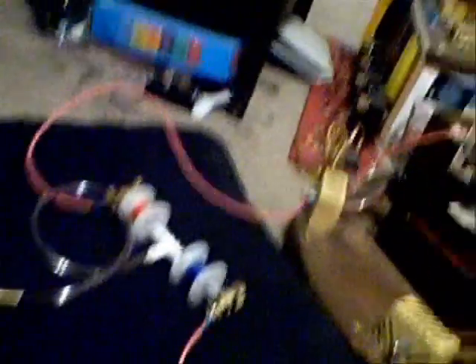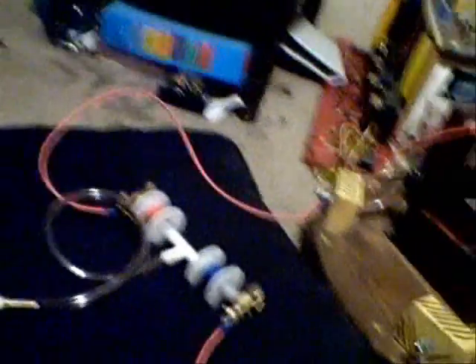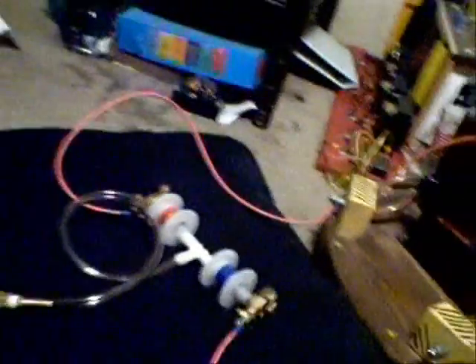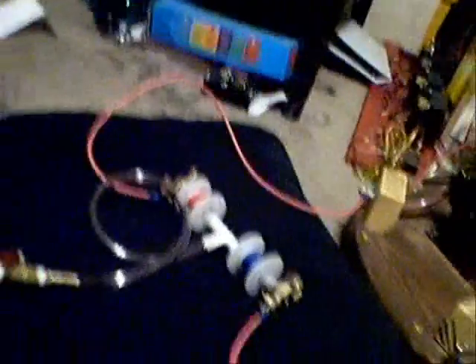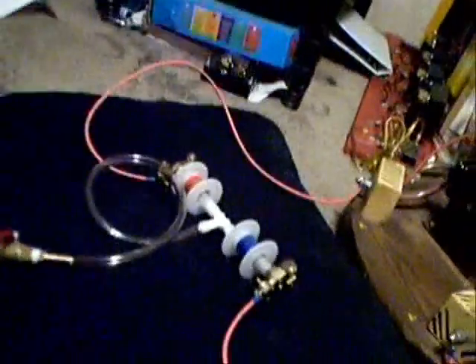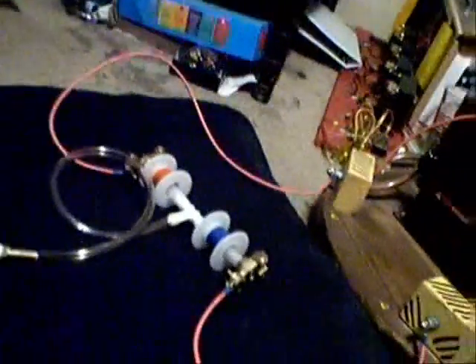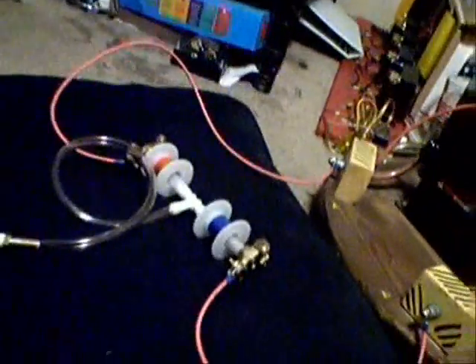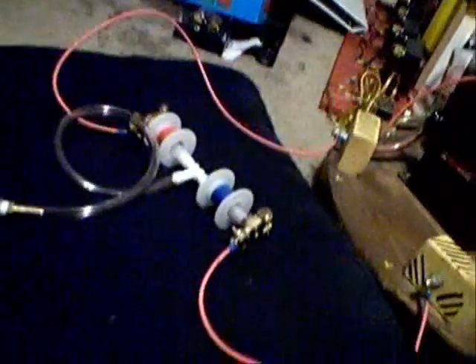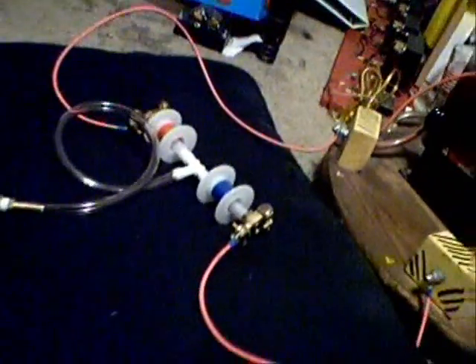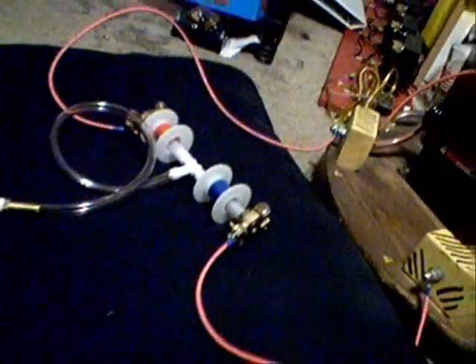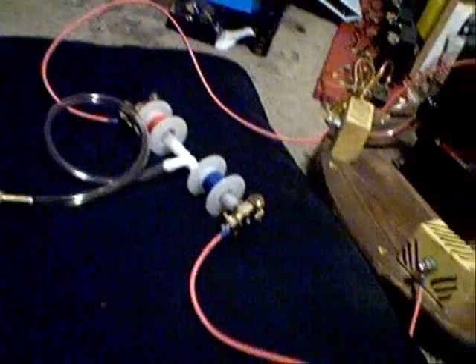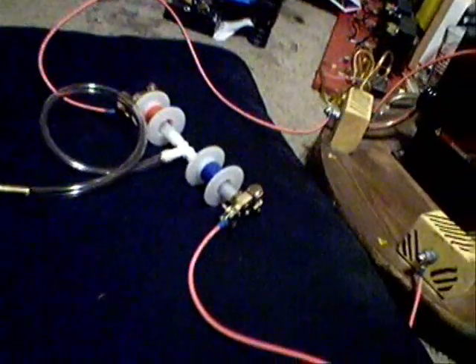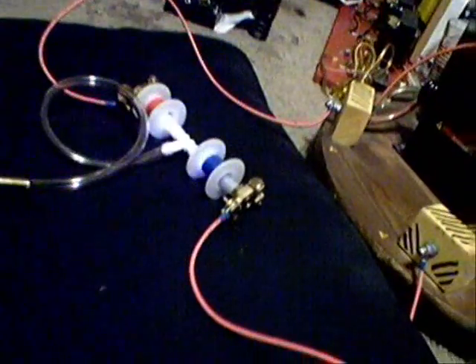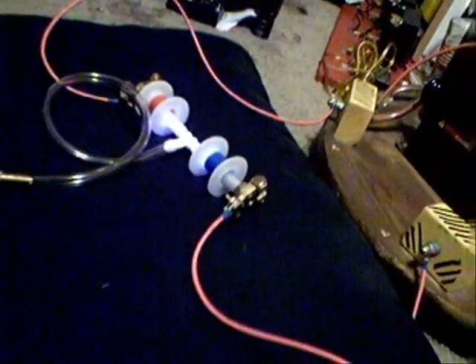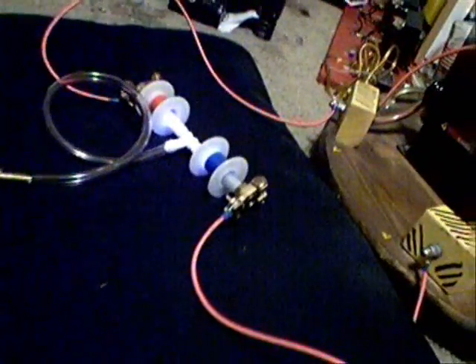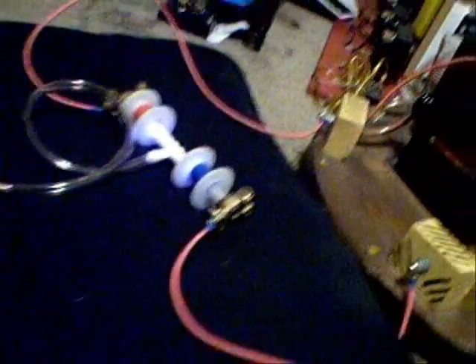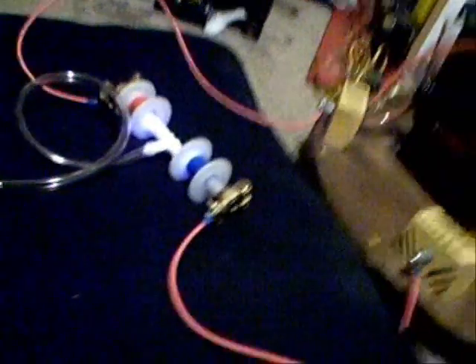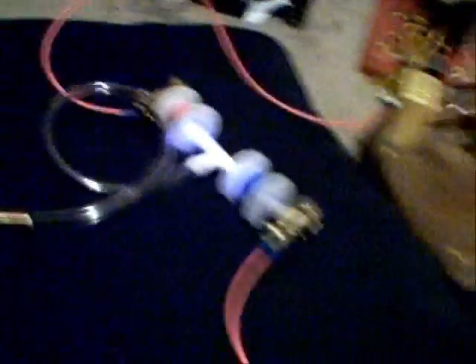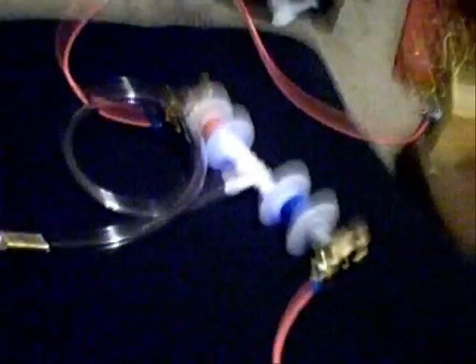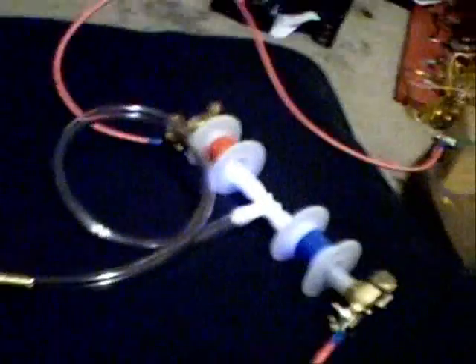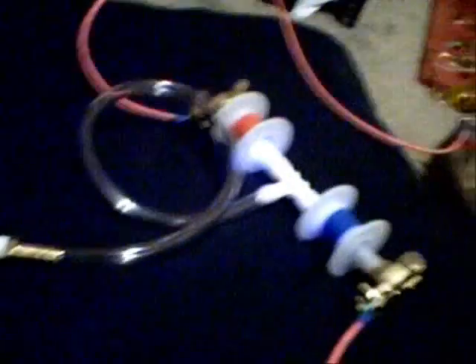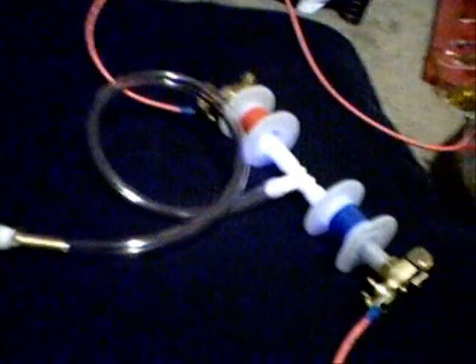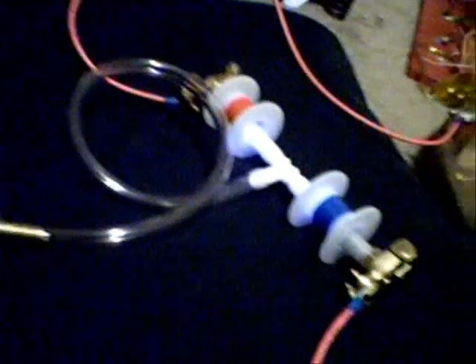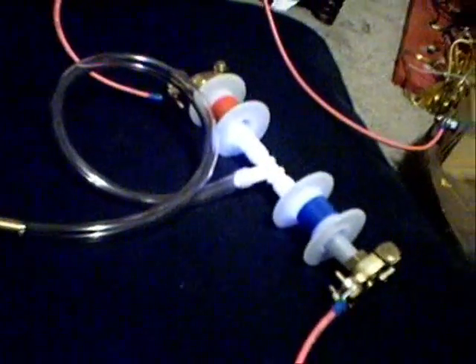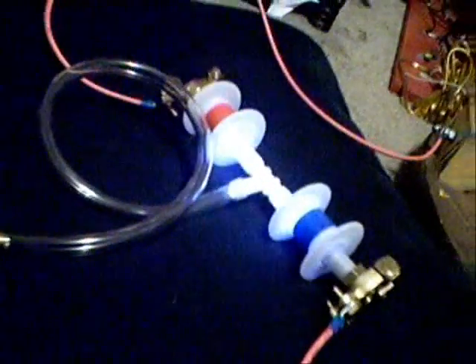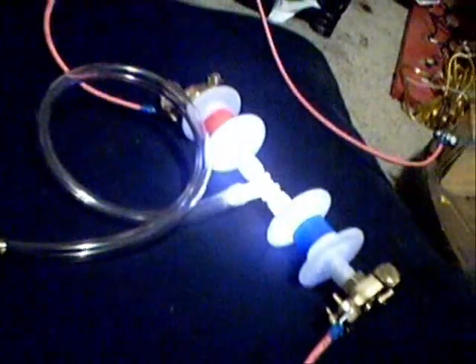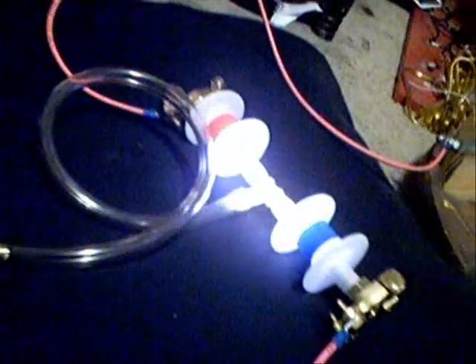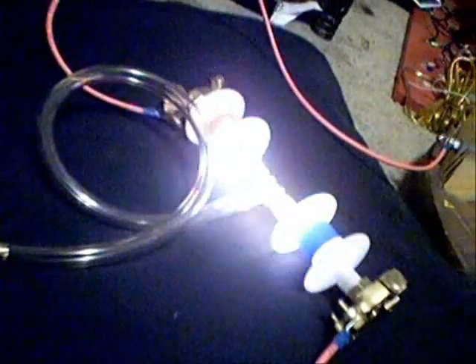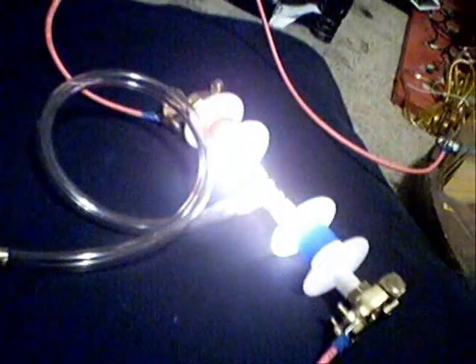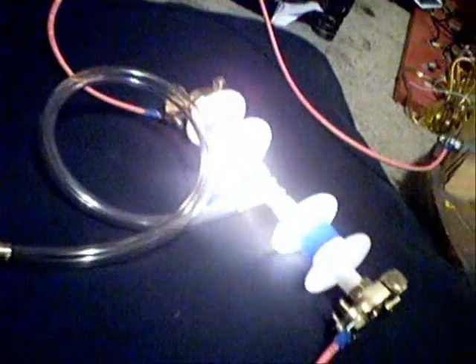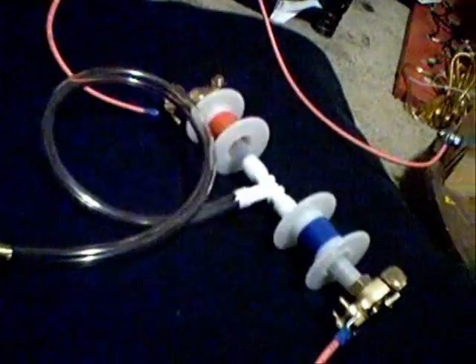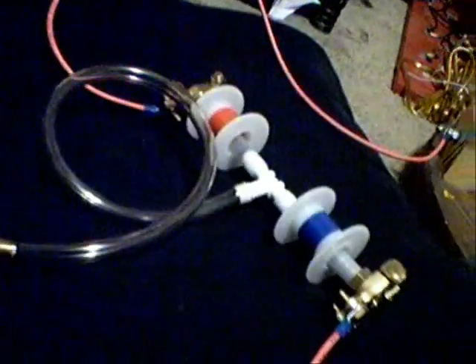I've got to be quick about this because the tube's going to get hot. It's glowing.